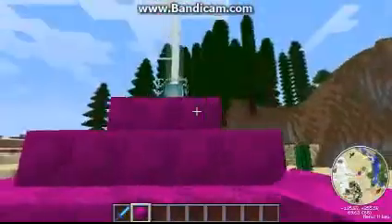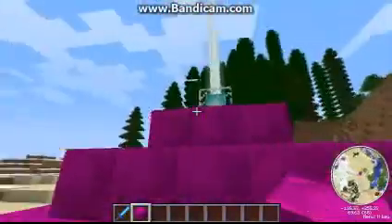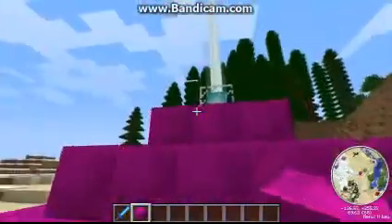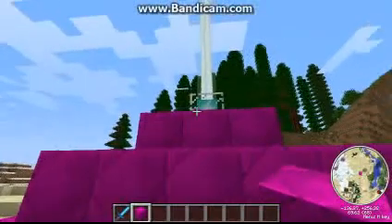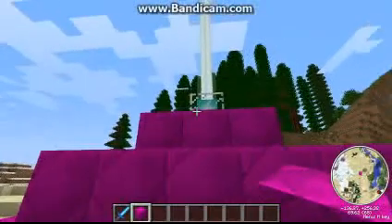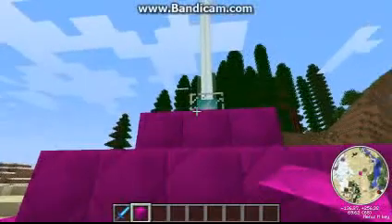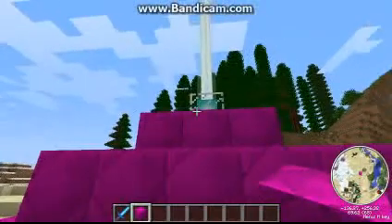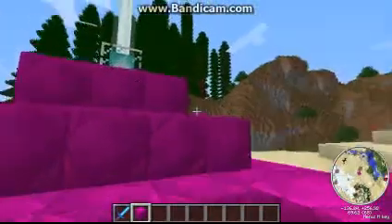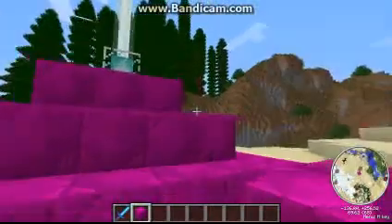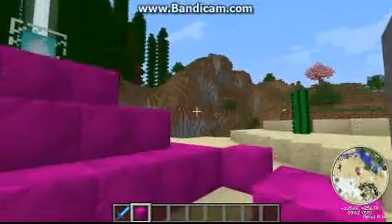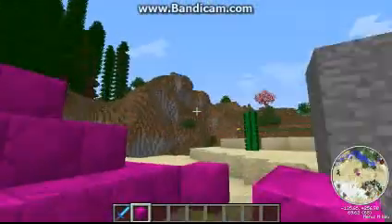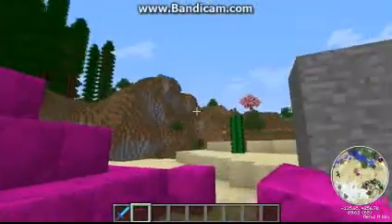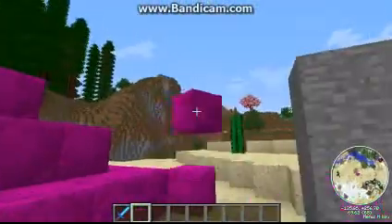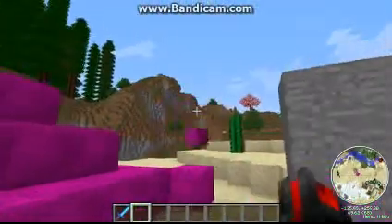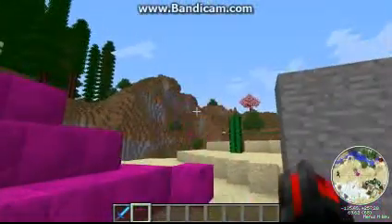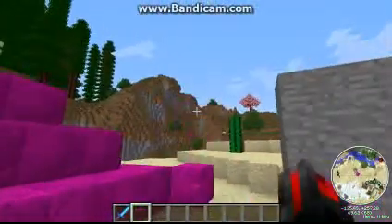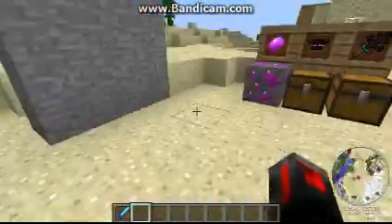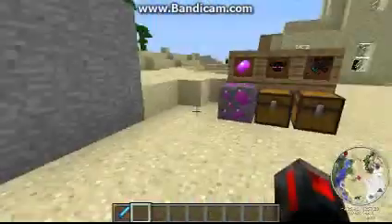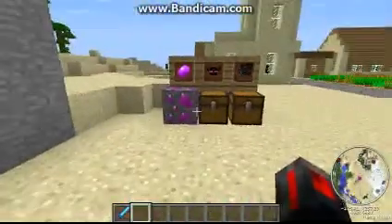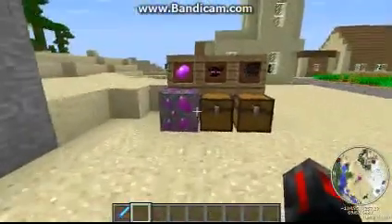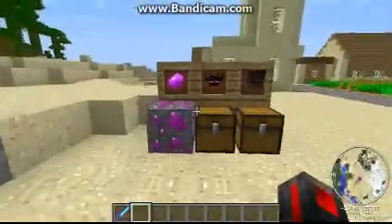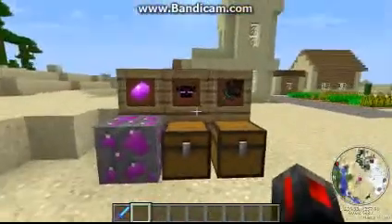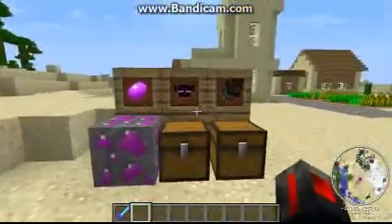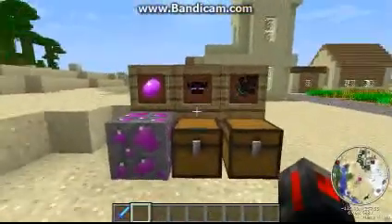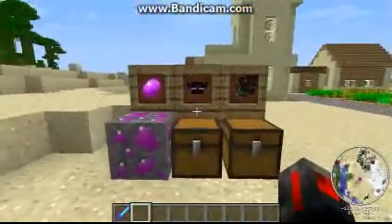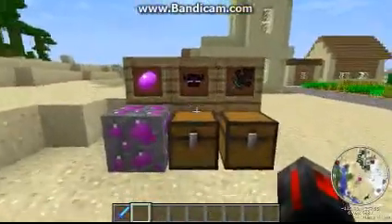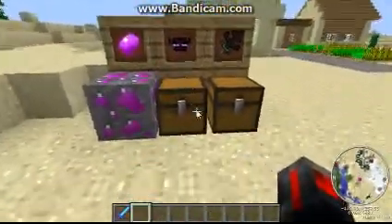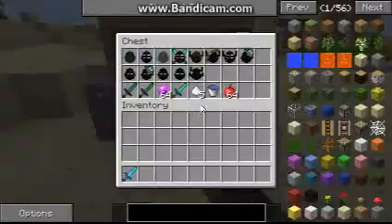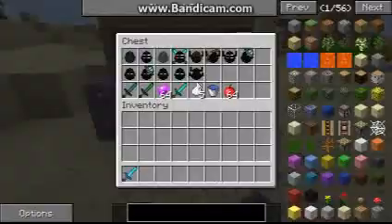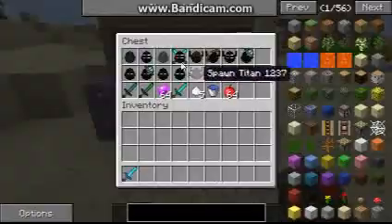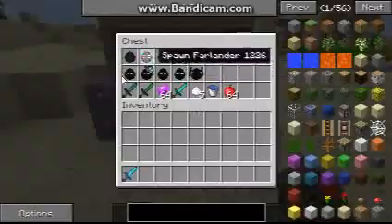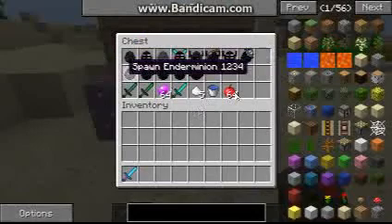If you put nine of them in the crafting table you can actually make these blocks called endonium blocks, and these can actually be used for beacons.